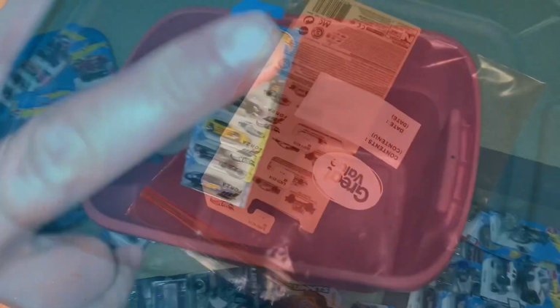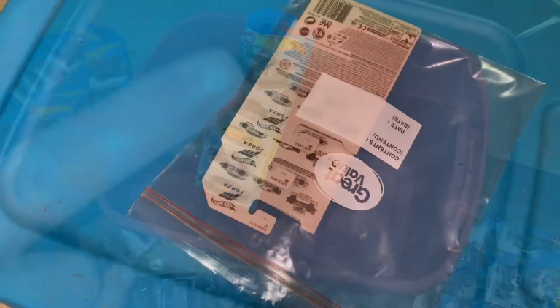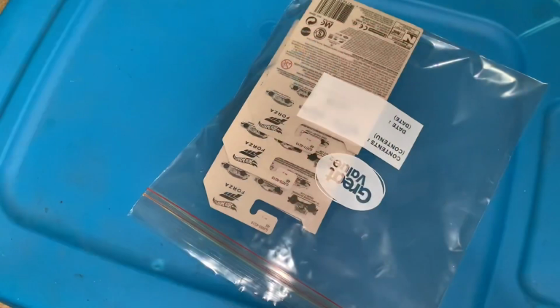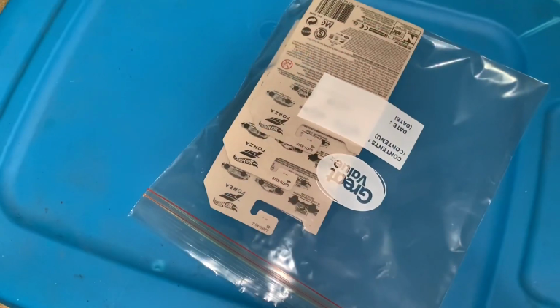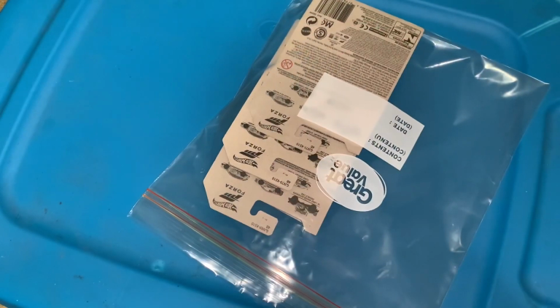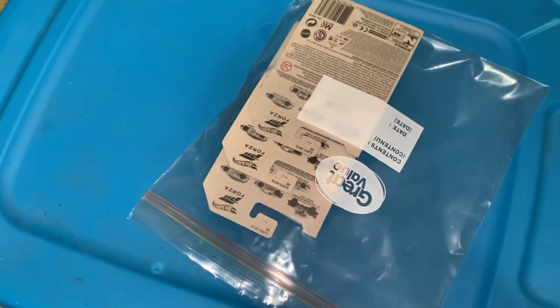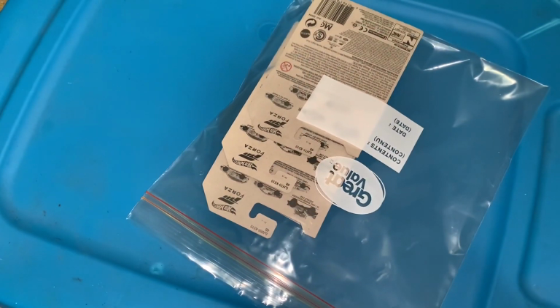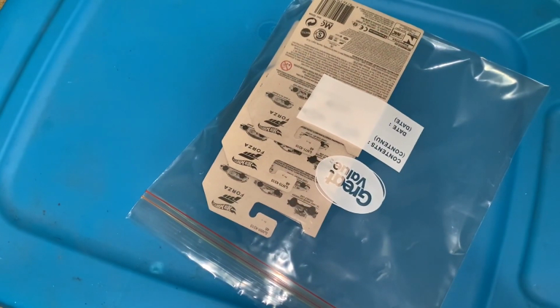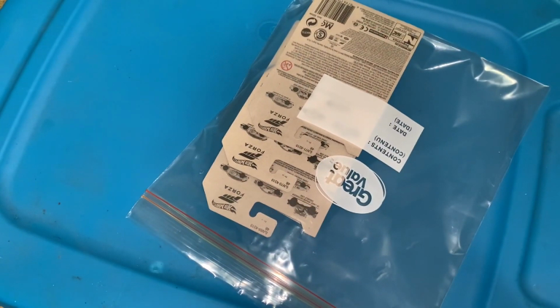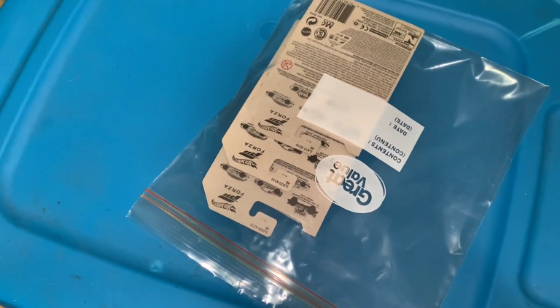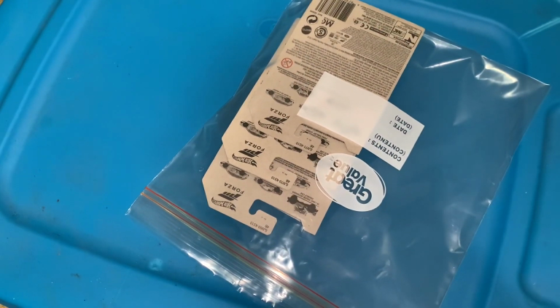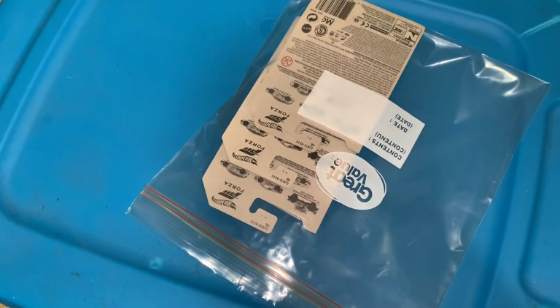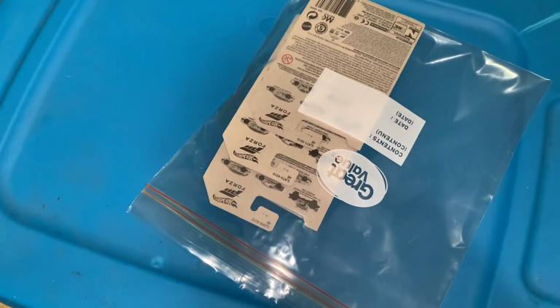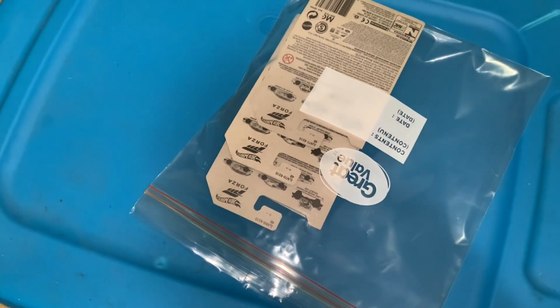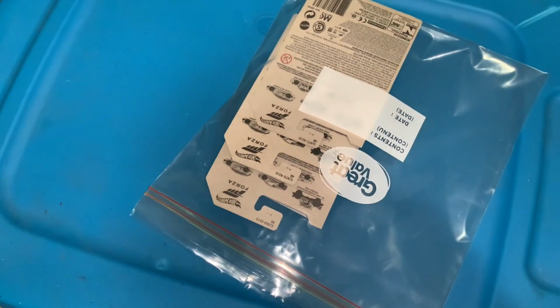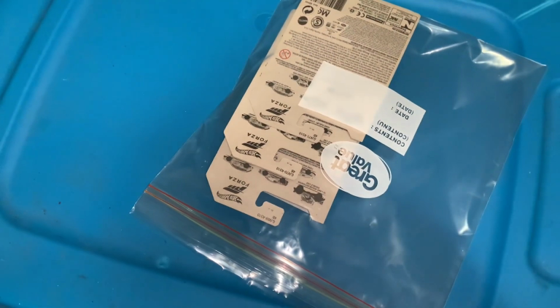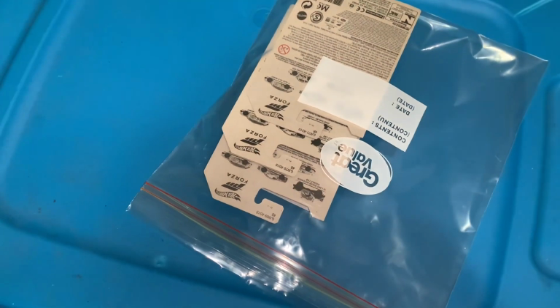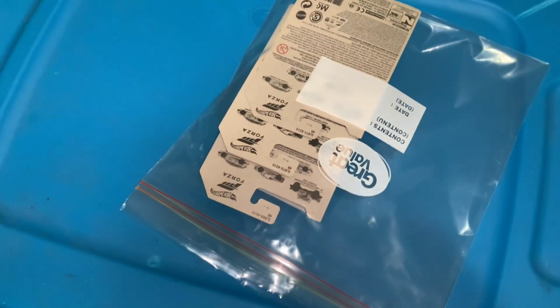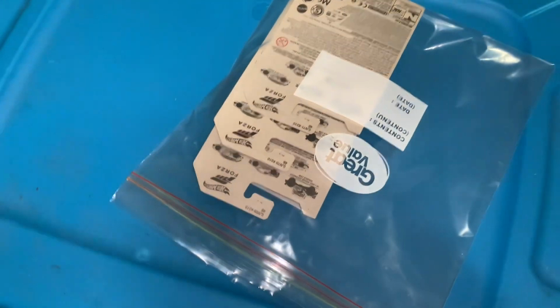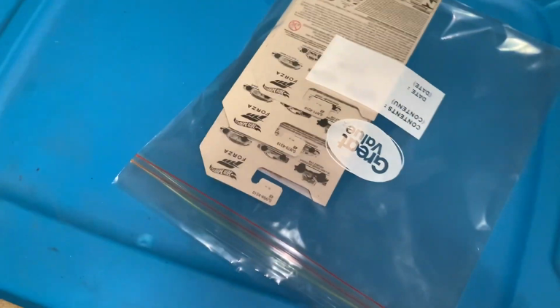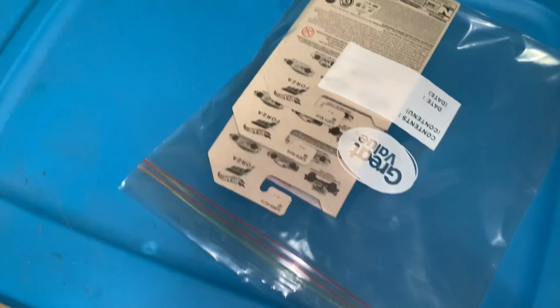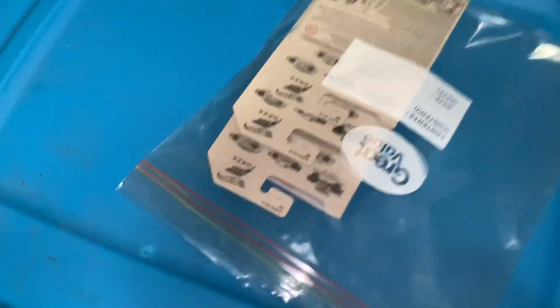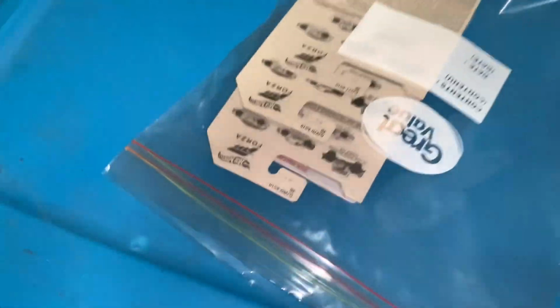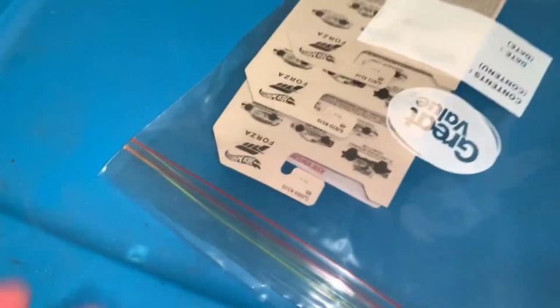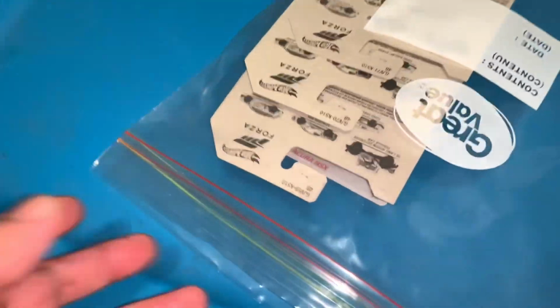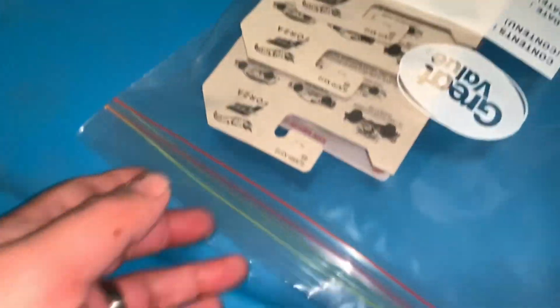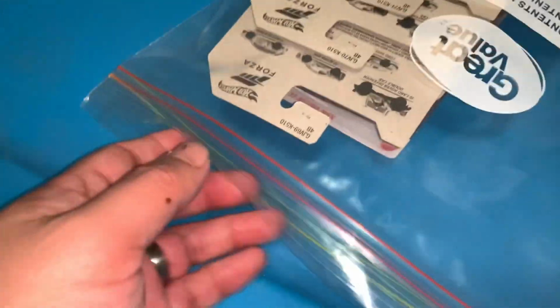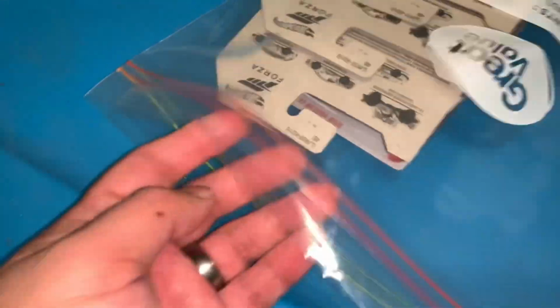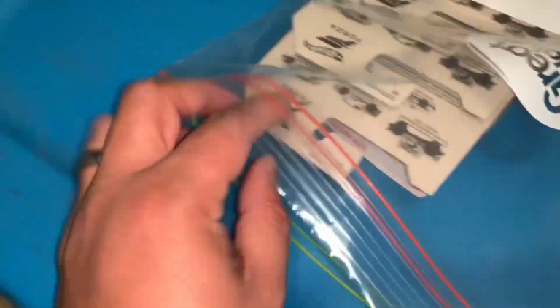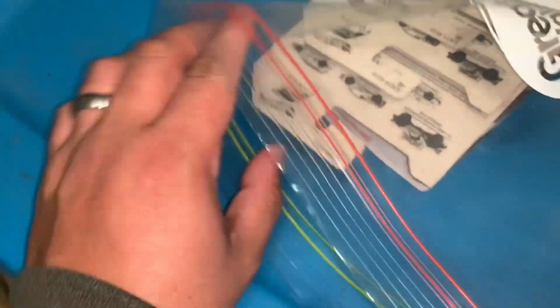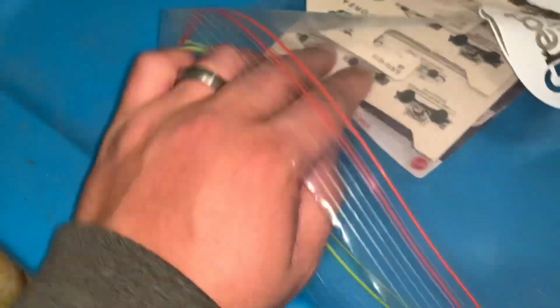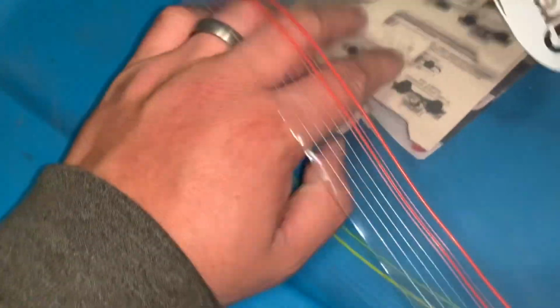I forgot to include this on the earlier video — here's the full set of the Forza Motorsport.